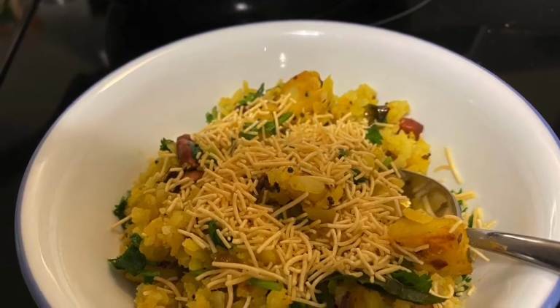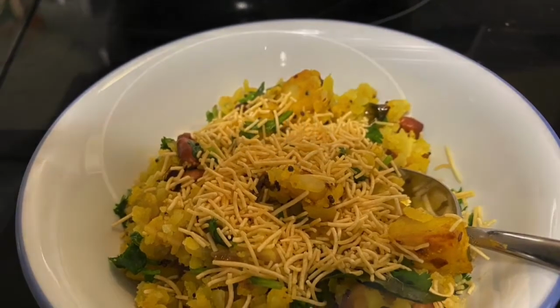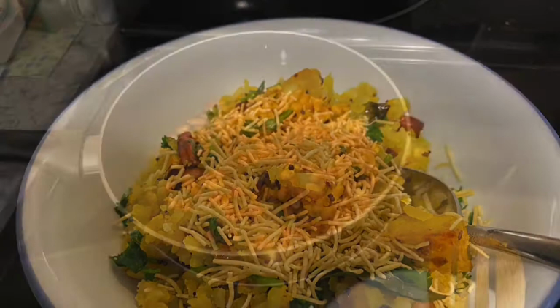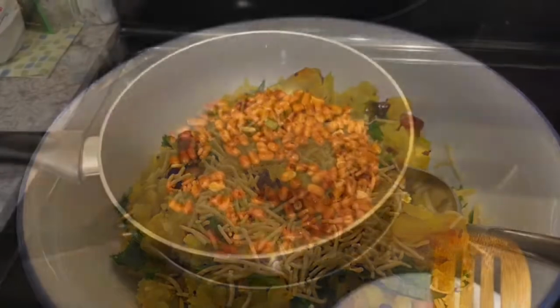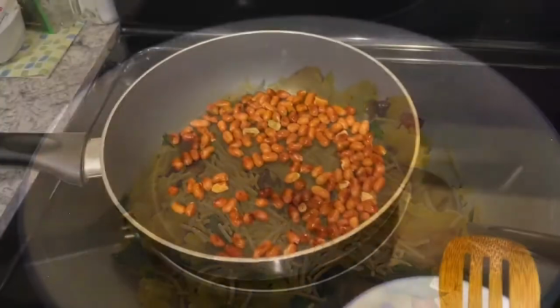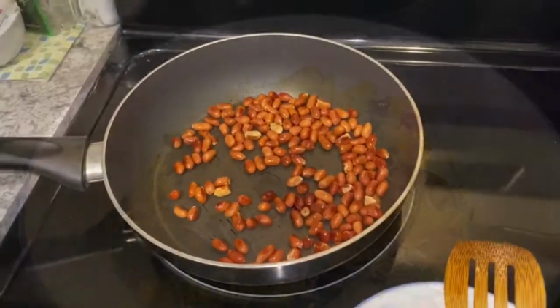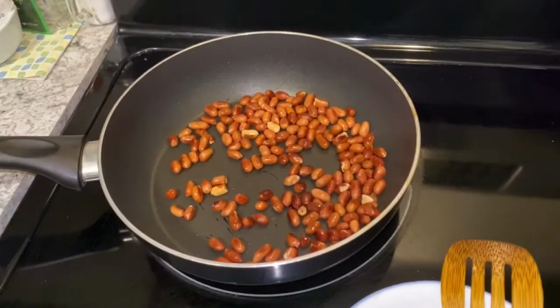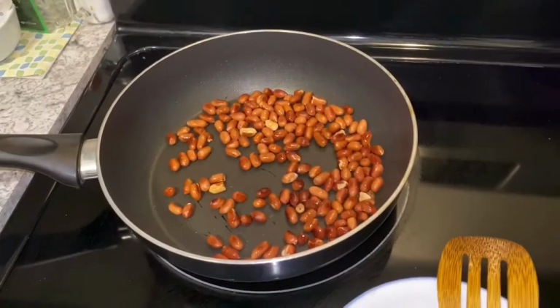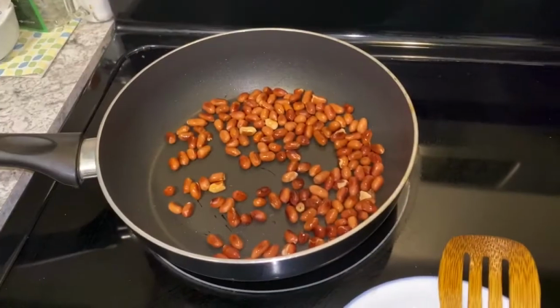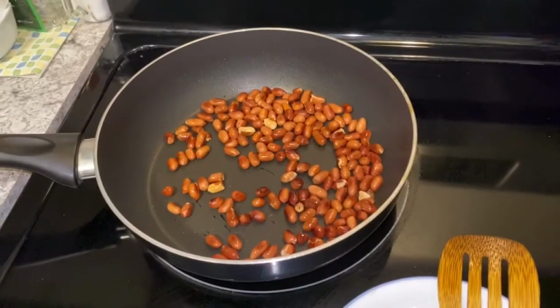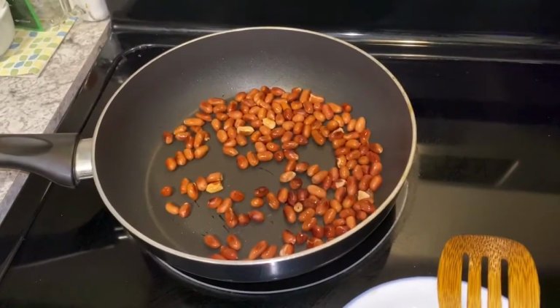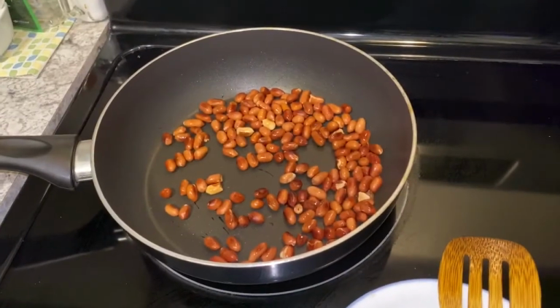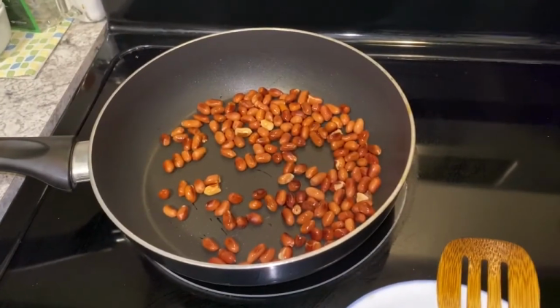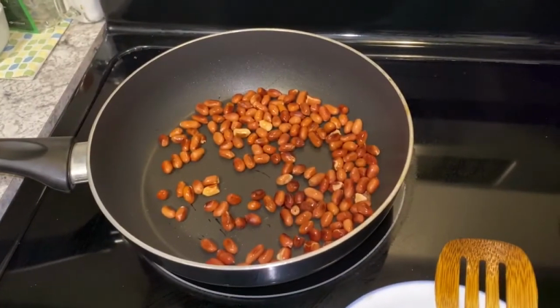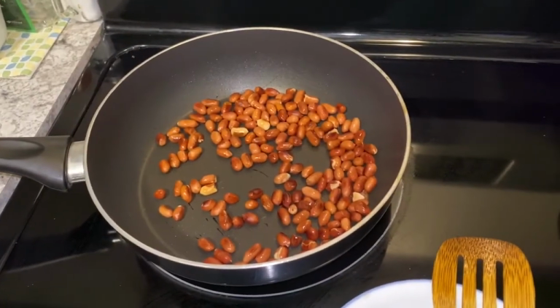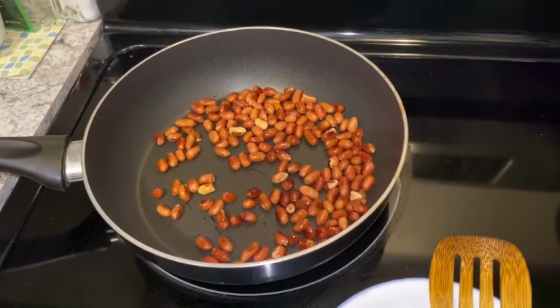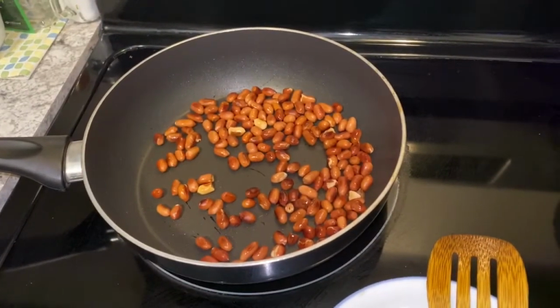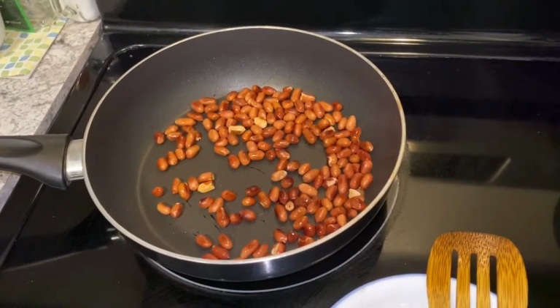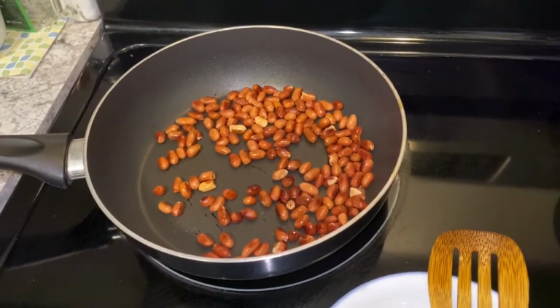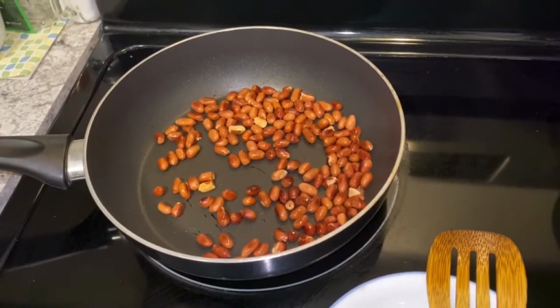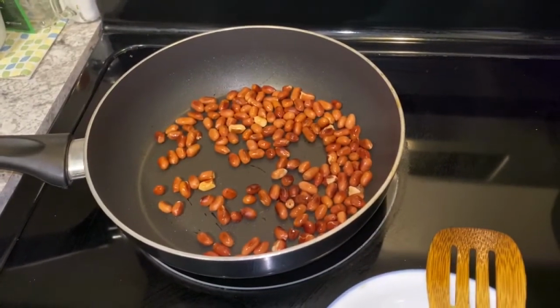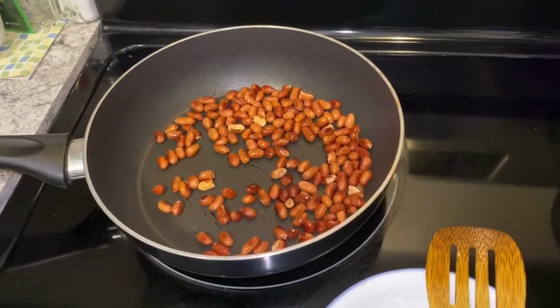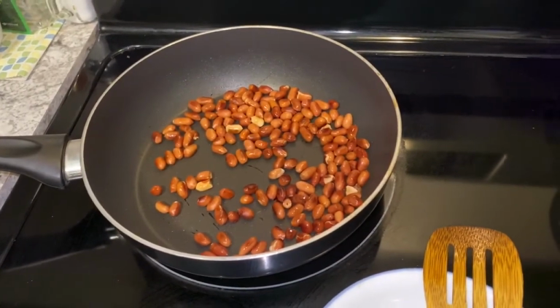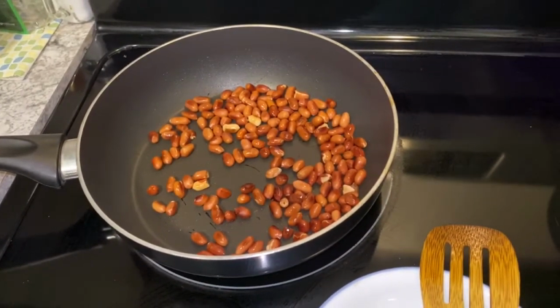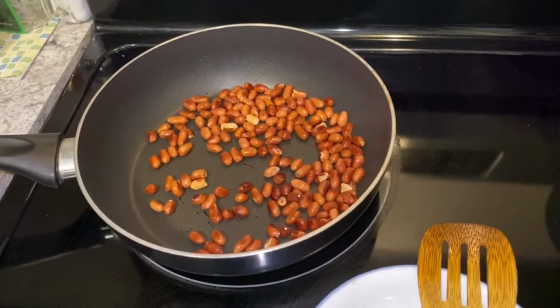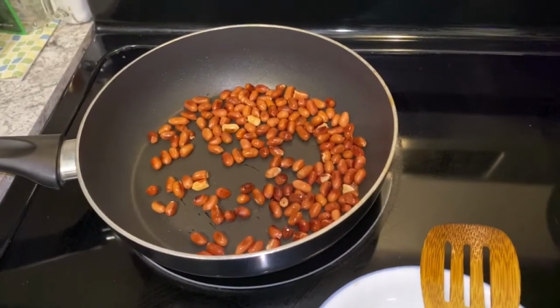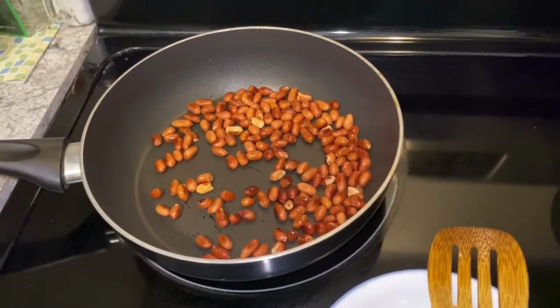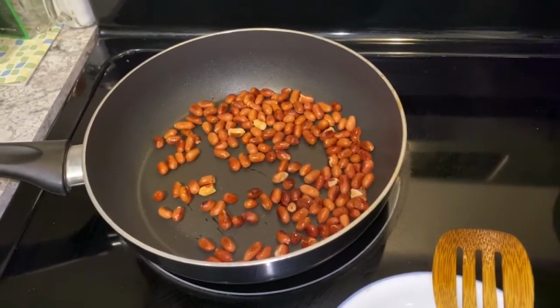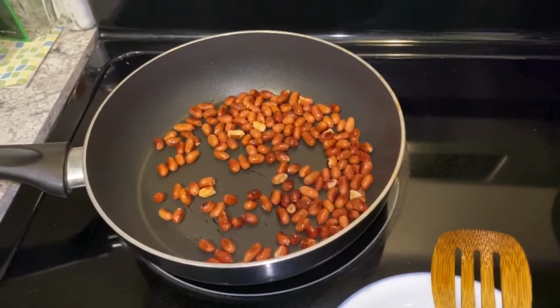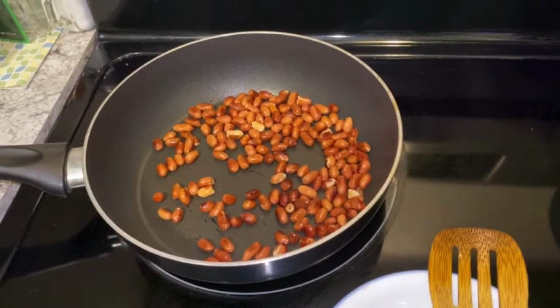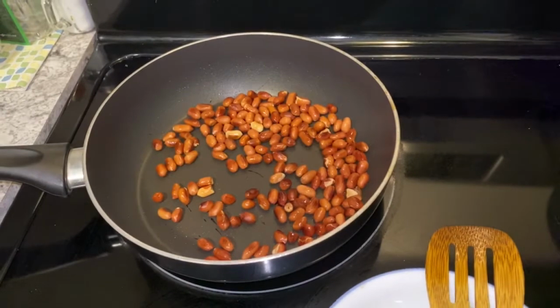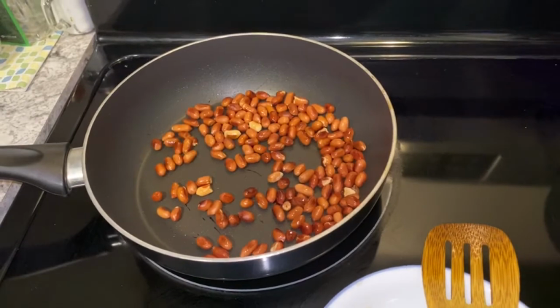Friends, today we are making Poha, which is basically the dish of Amravati and Maharashtra.